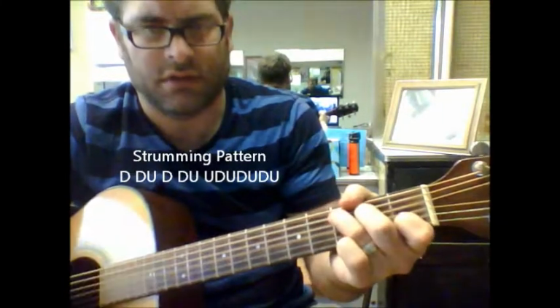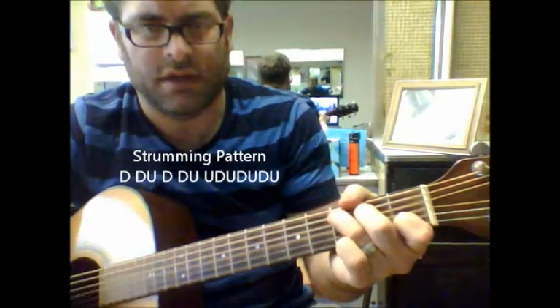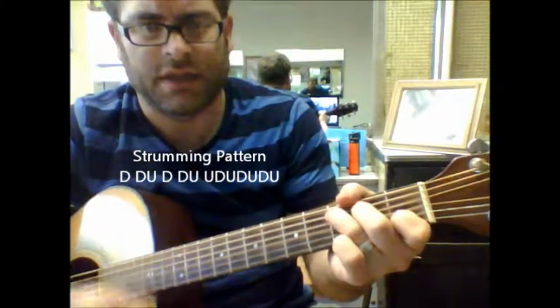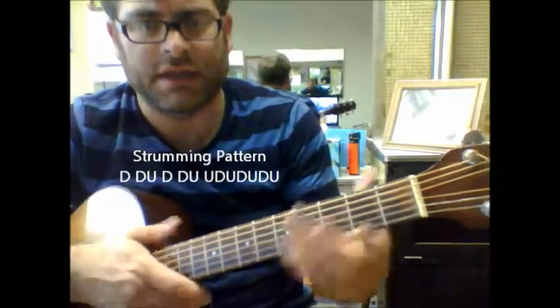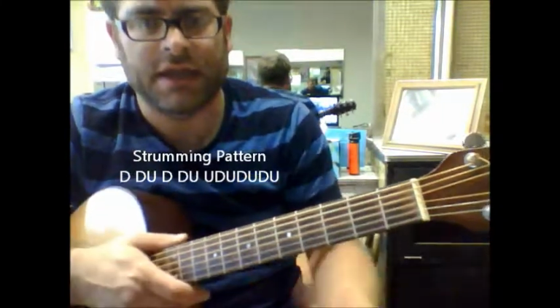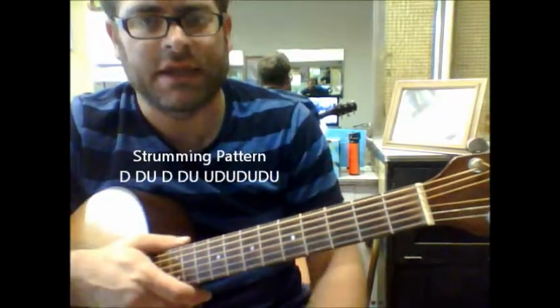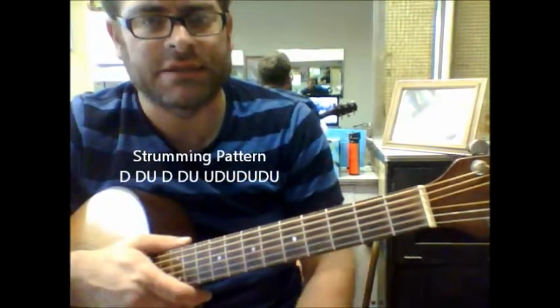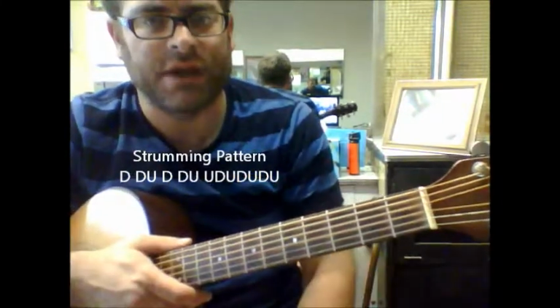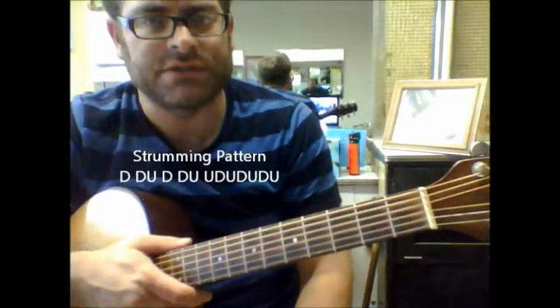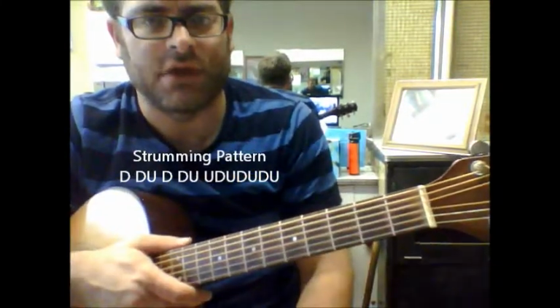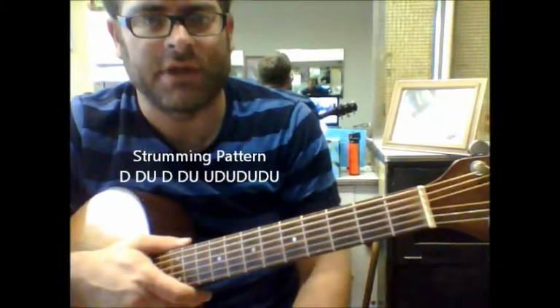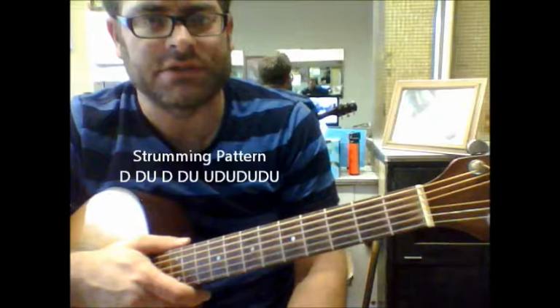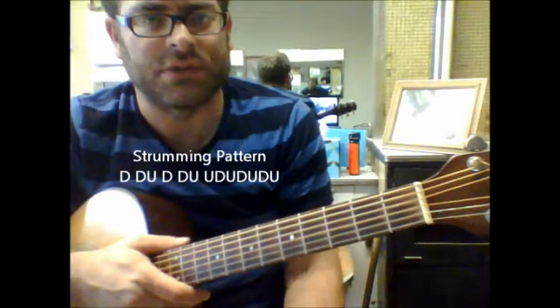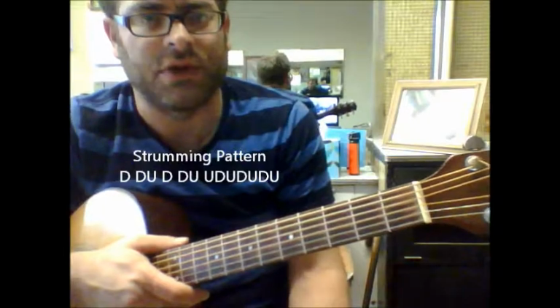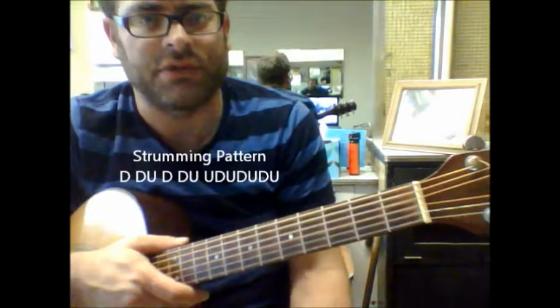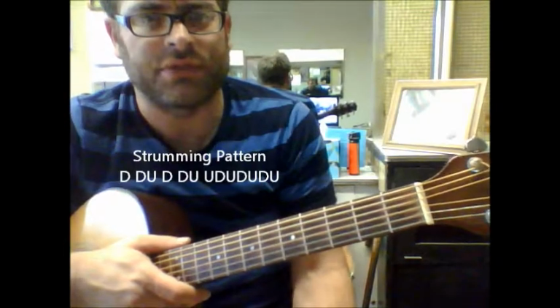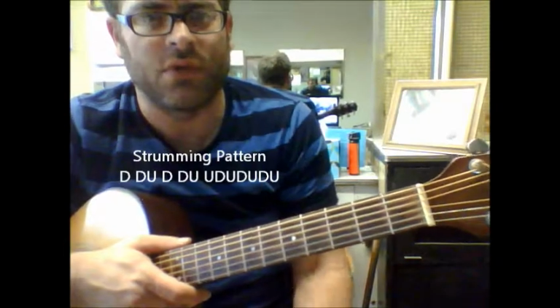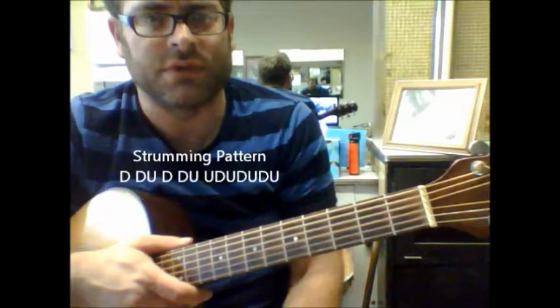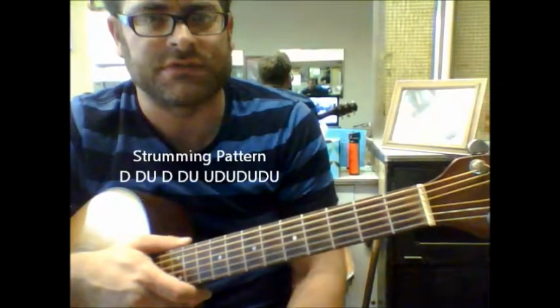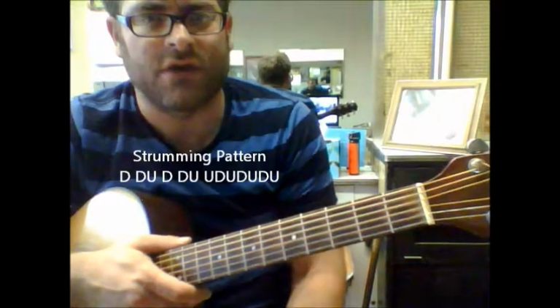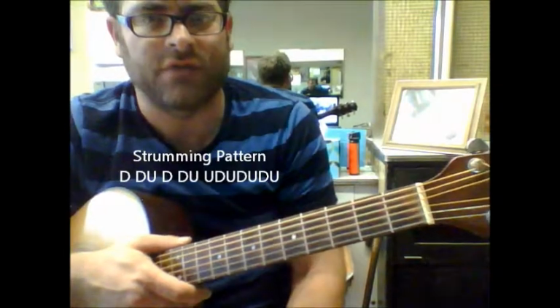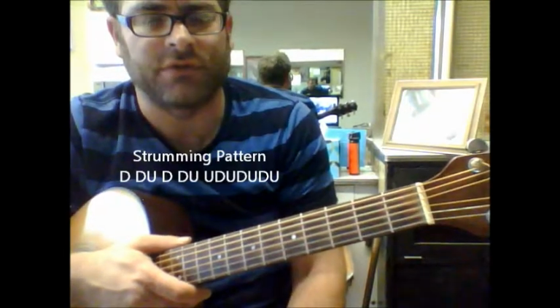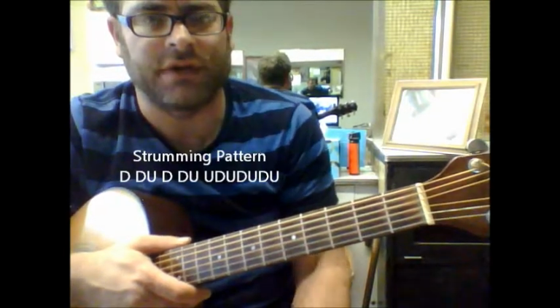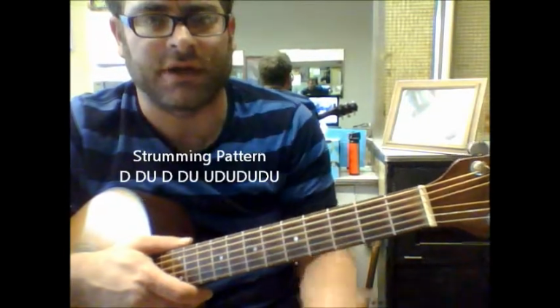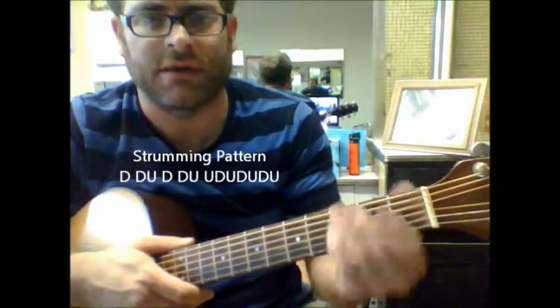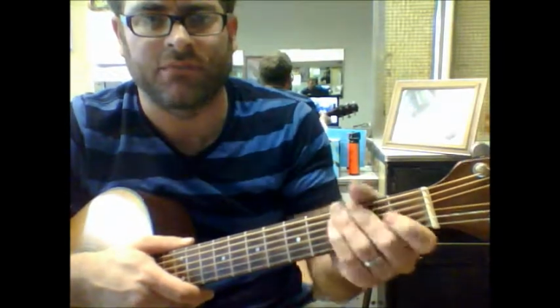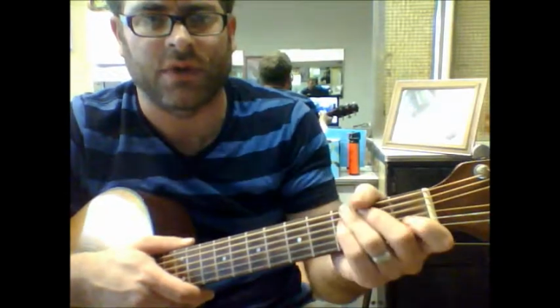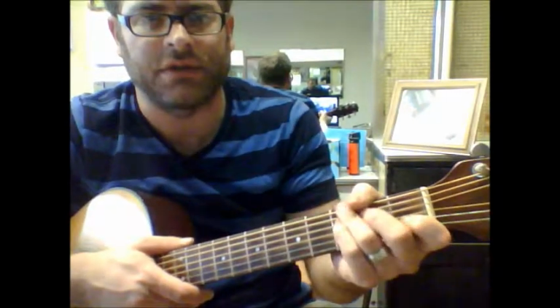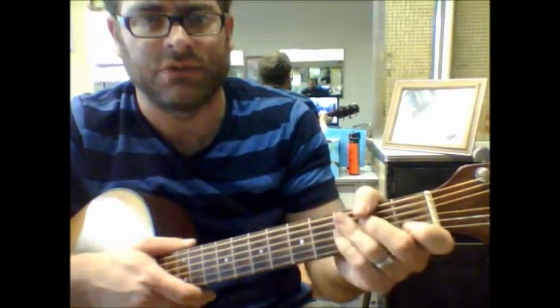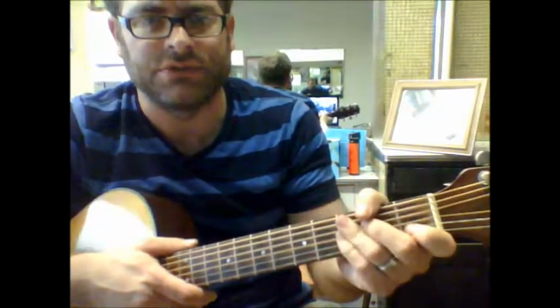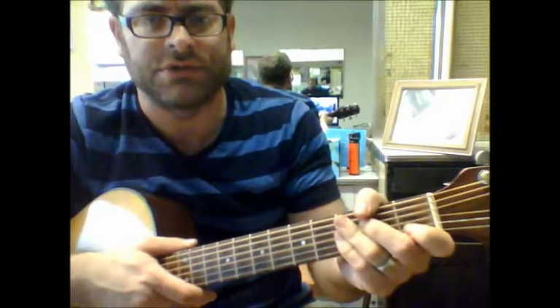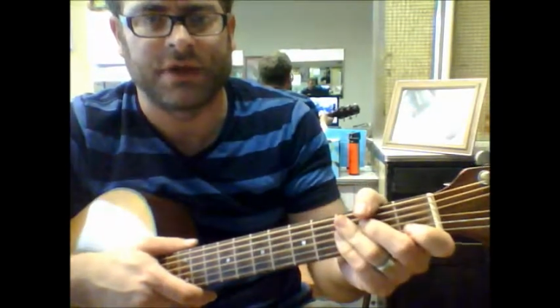And again, it's a great song because there's really only three chords involved. A great little blues tune there.